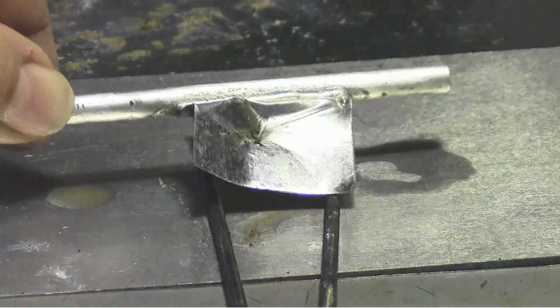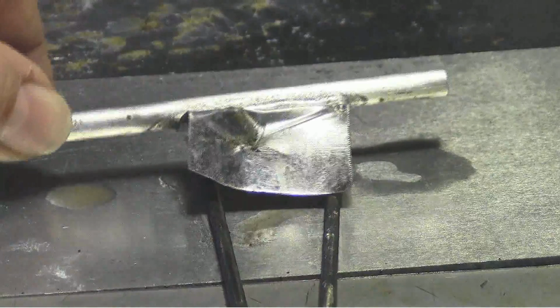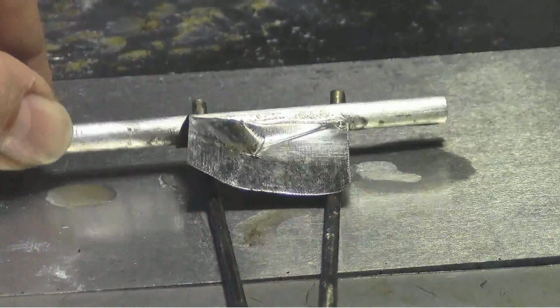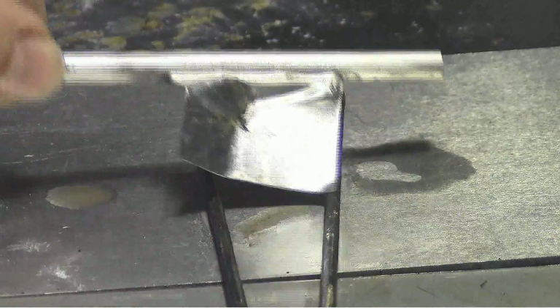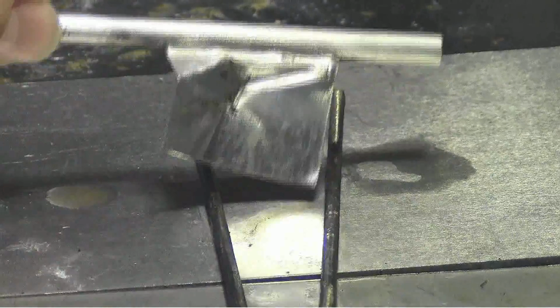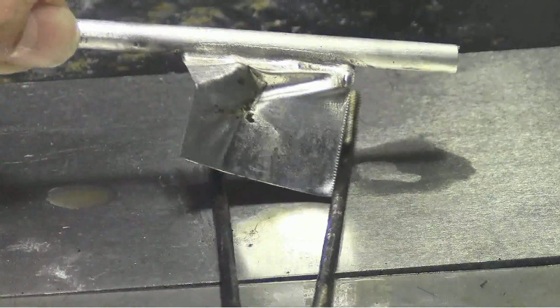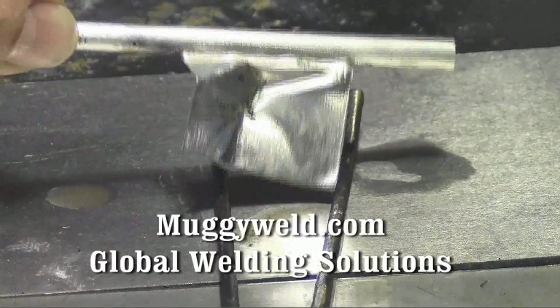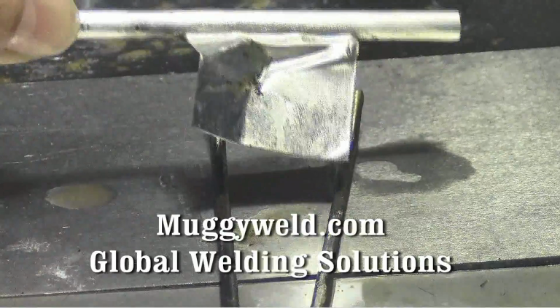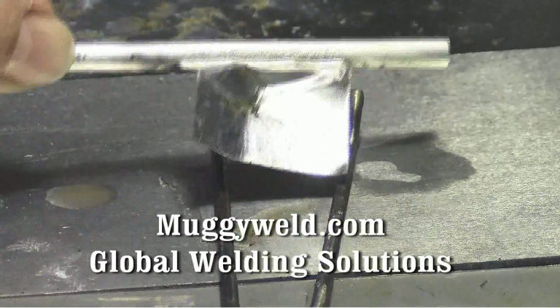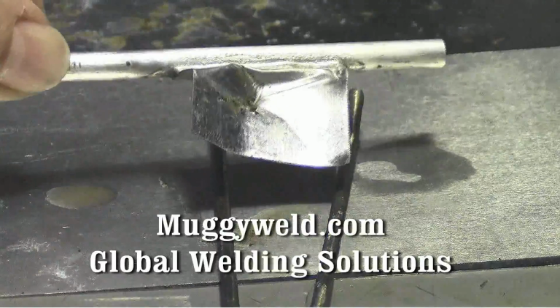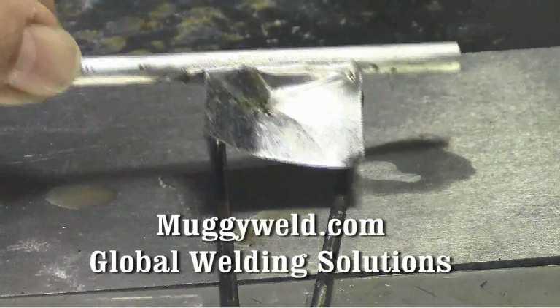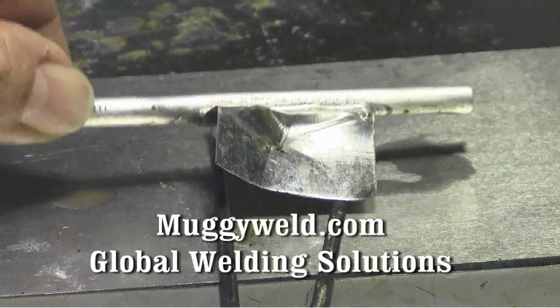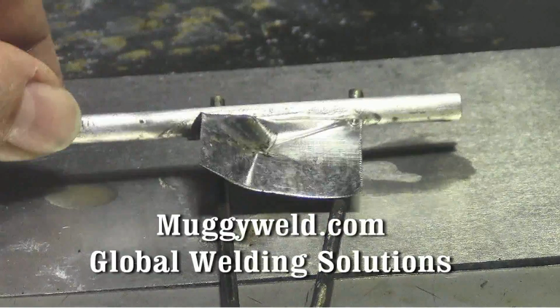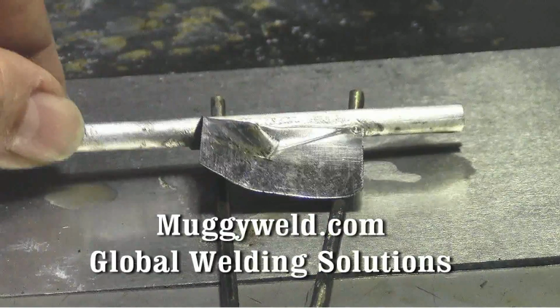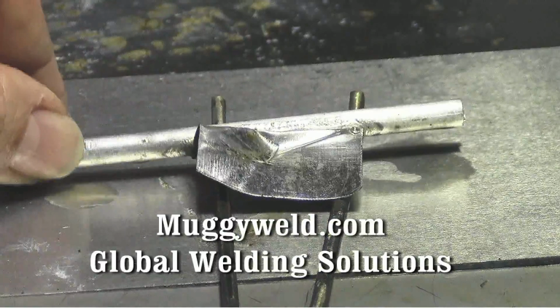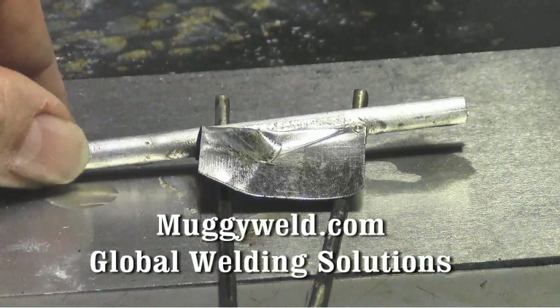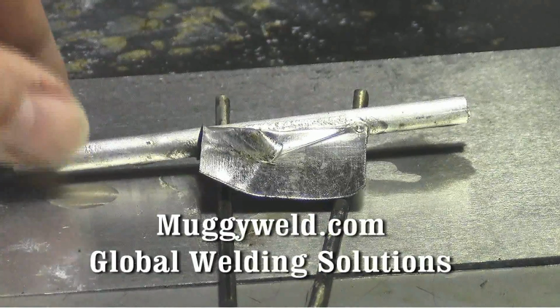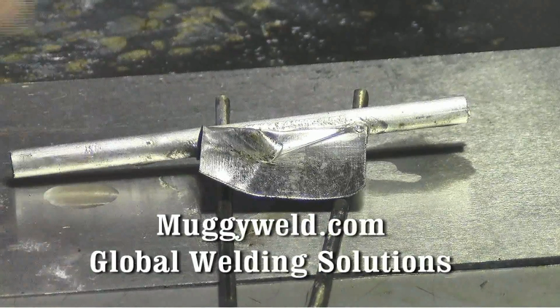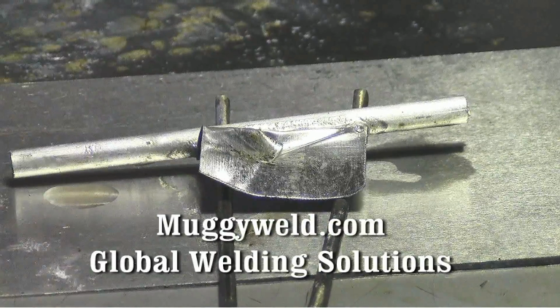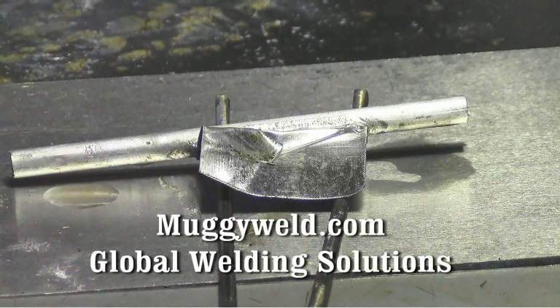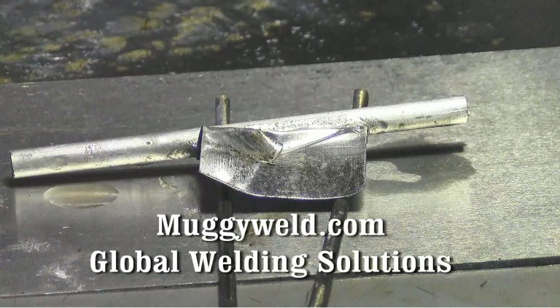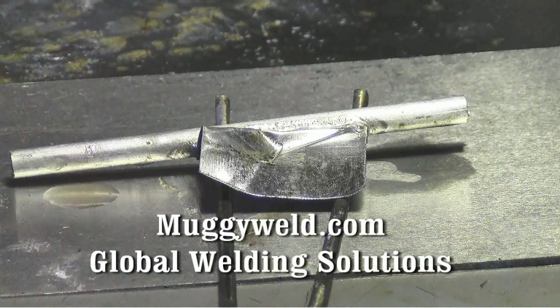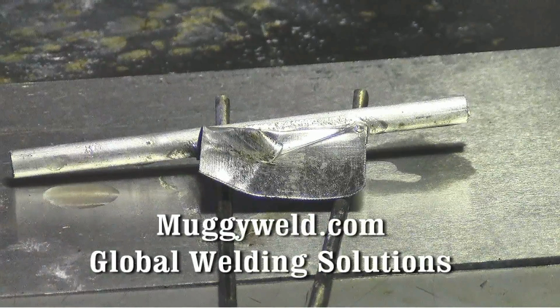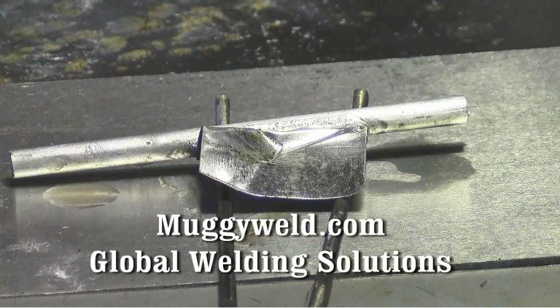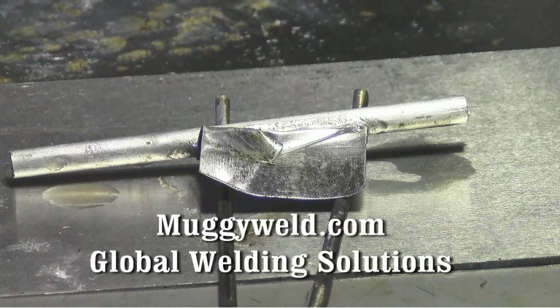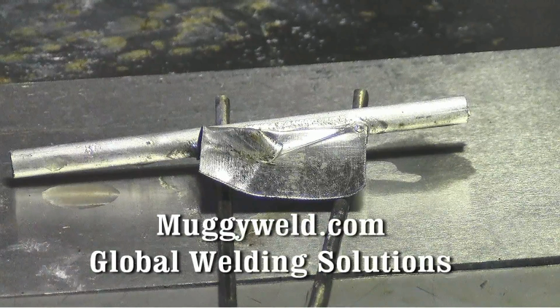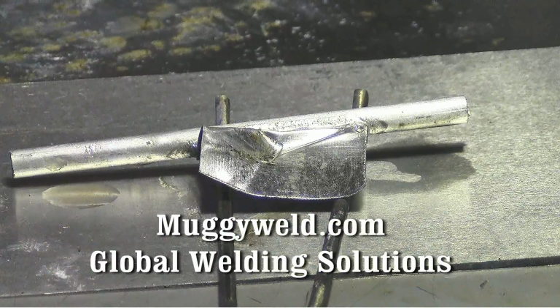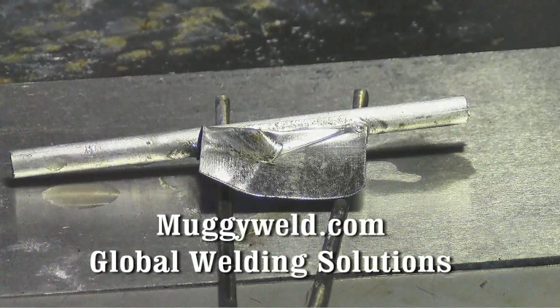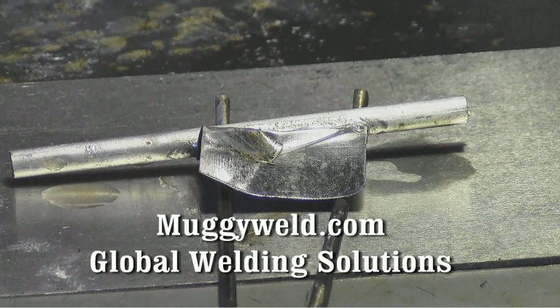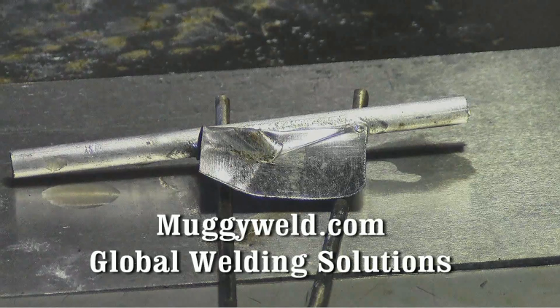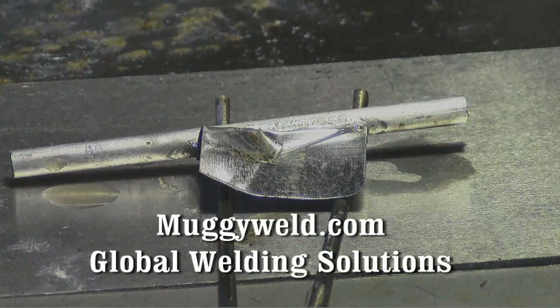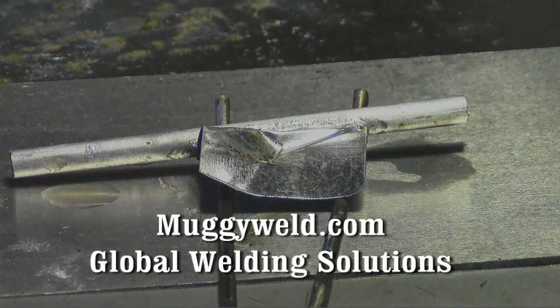When in doubt, add more flux. It's just going to make your job a lot easier. That's the Super Alloy 1.